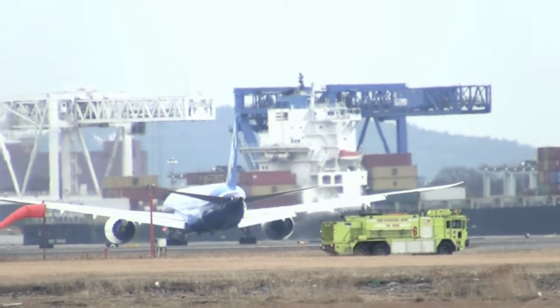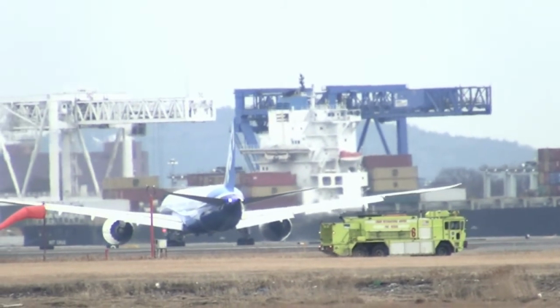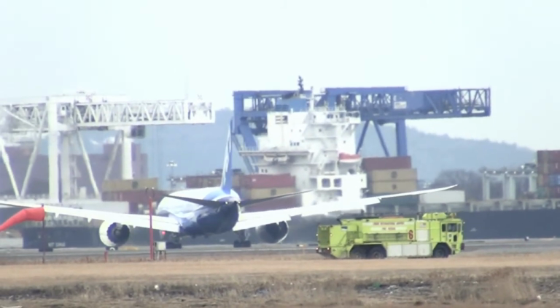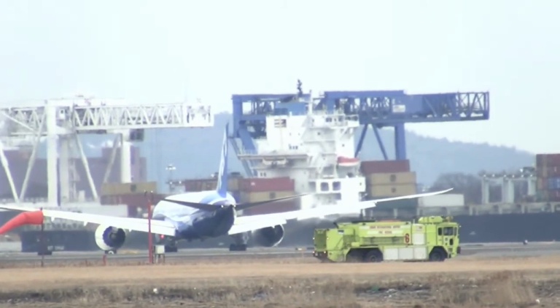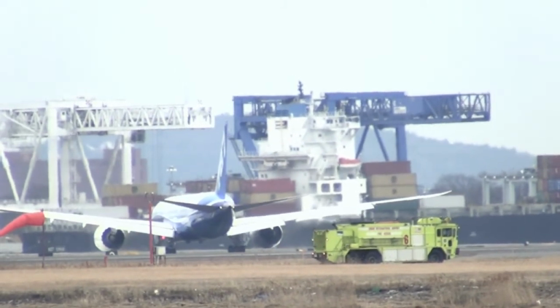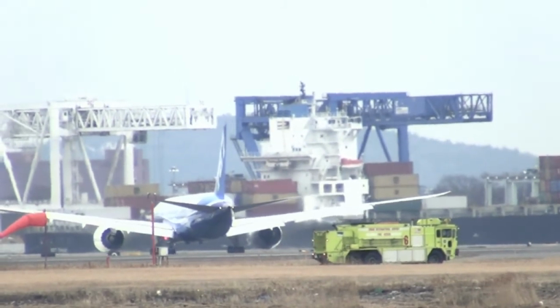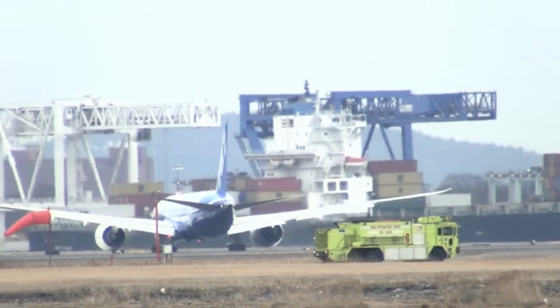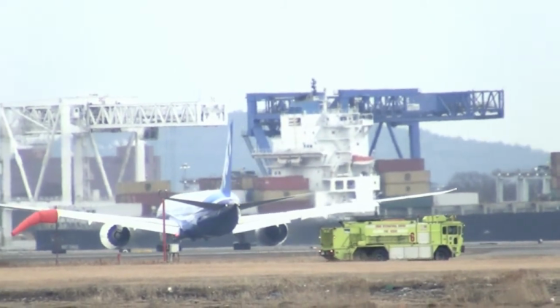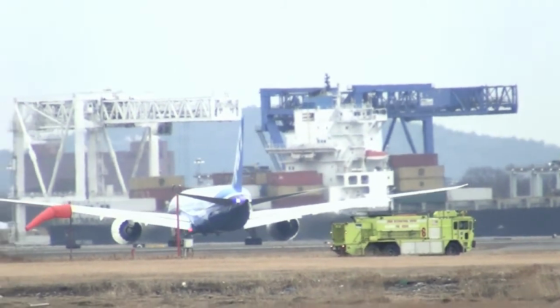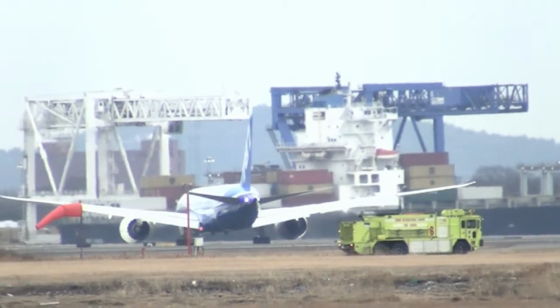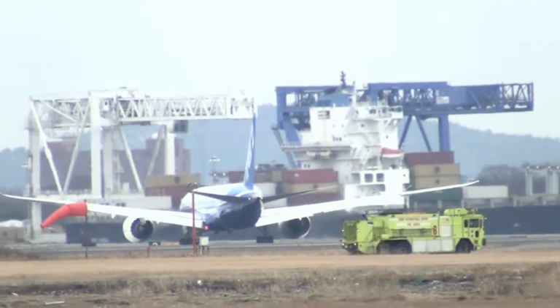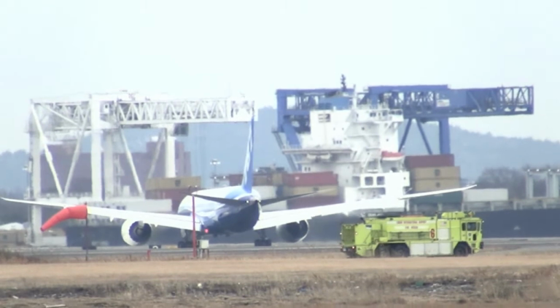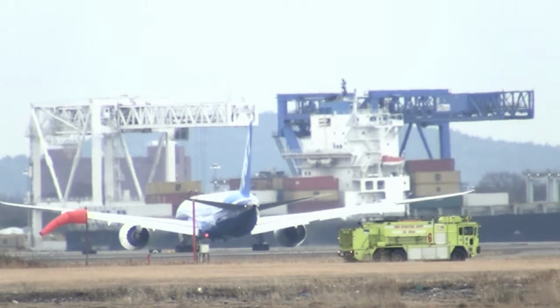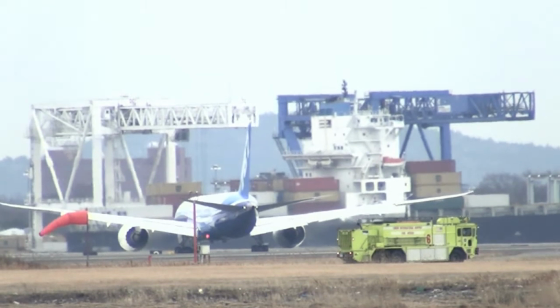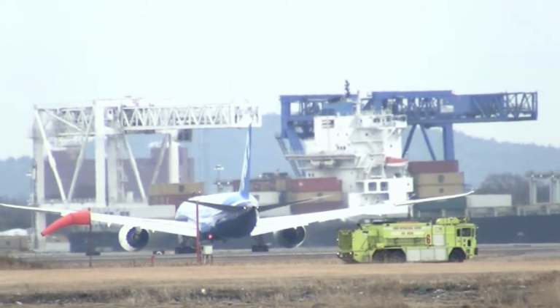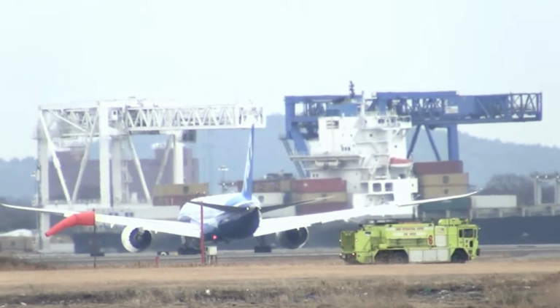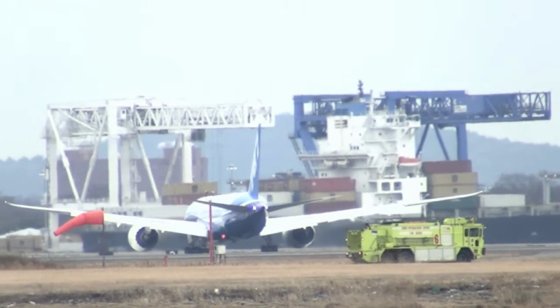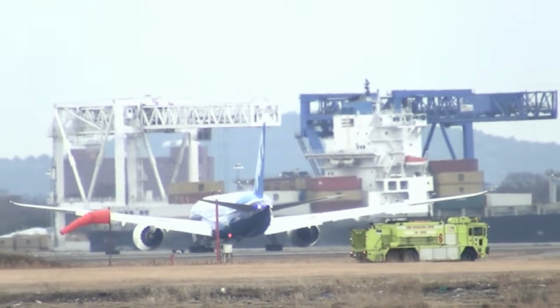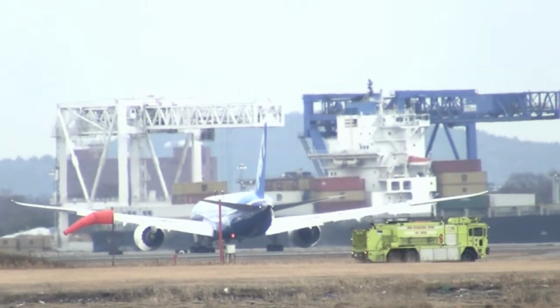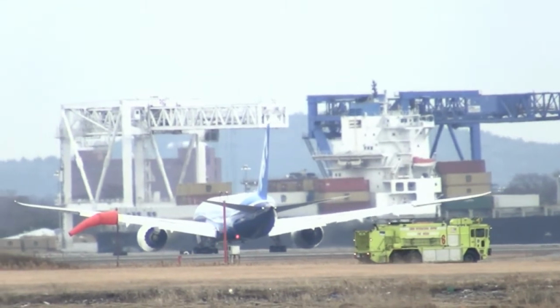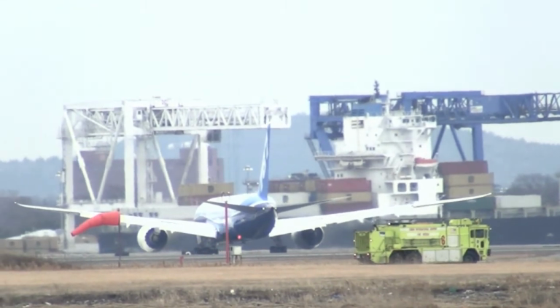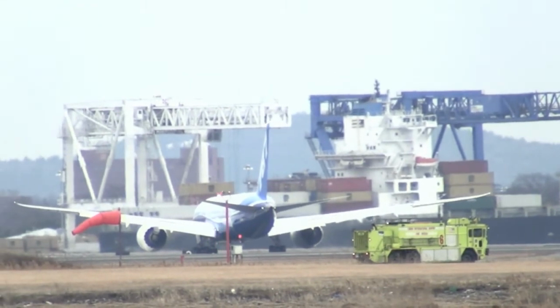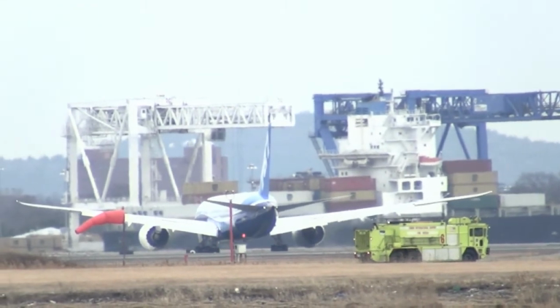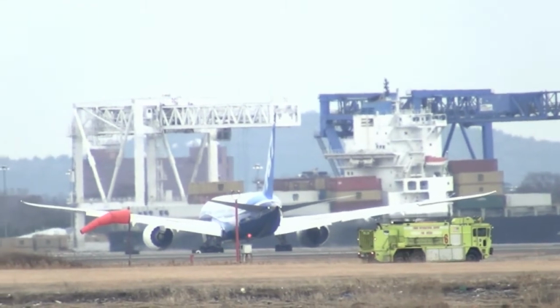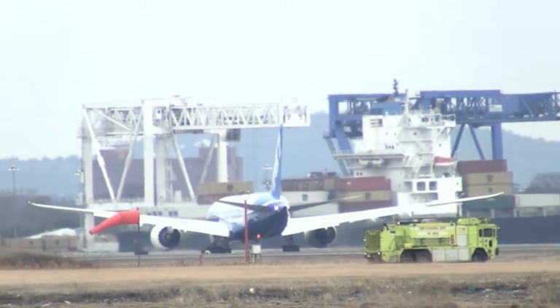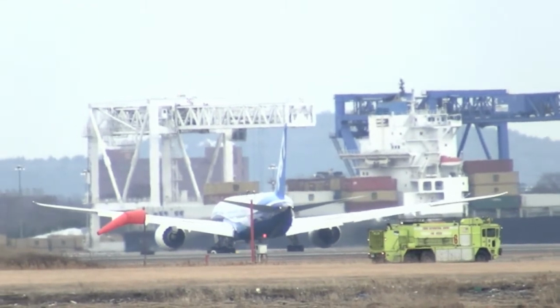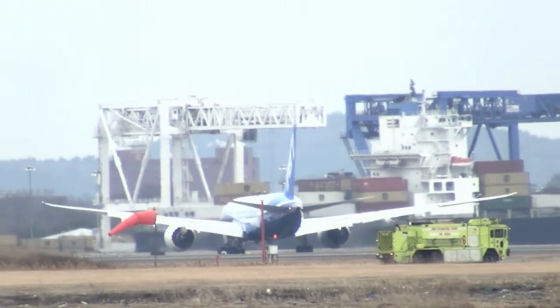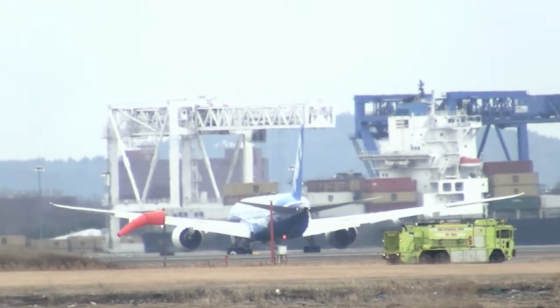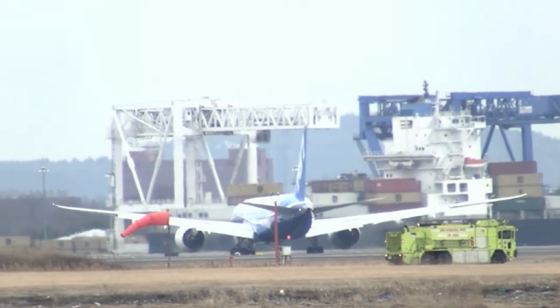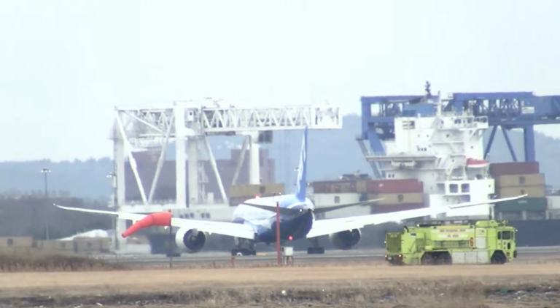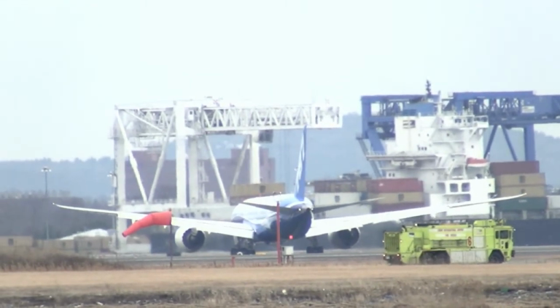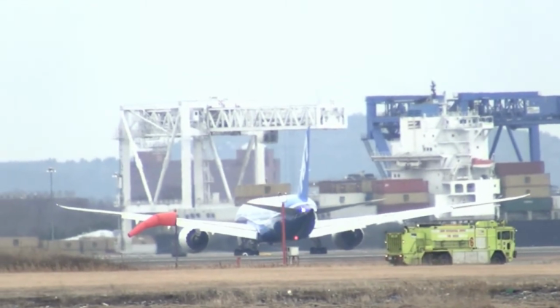Boeing 787 Heavy, roger, right turn, right on Kilo, cross Runway 22 Right, contact ground point nine.